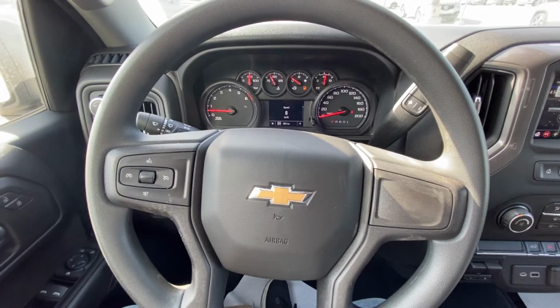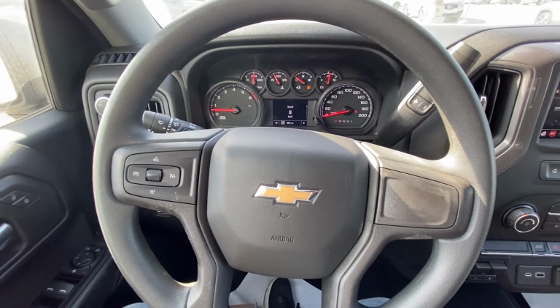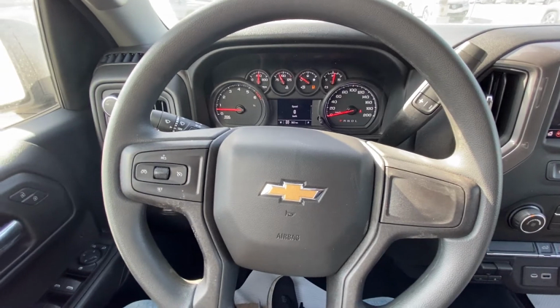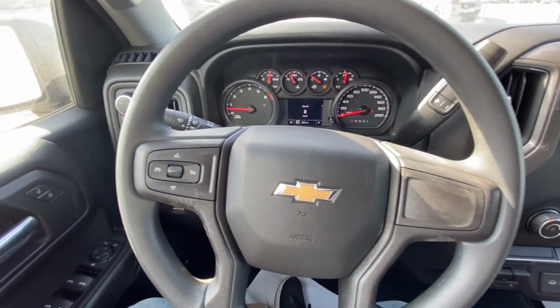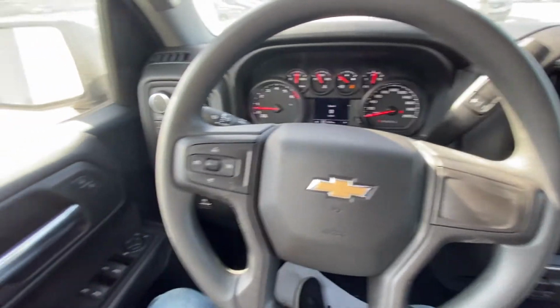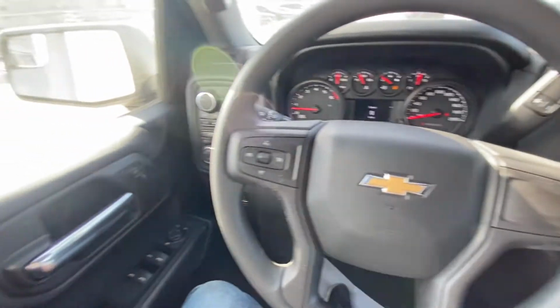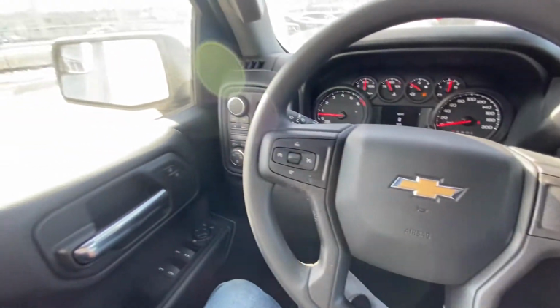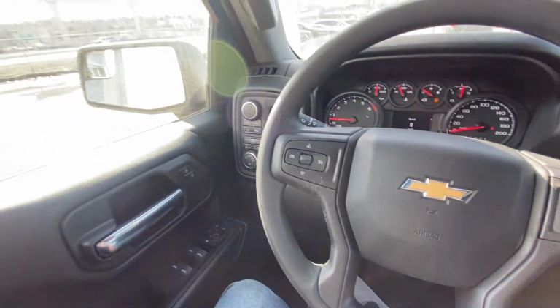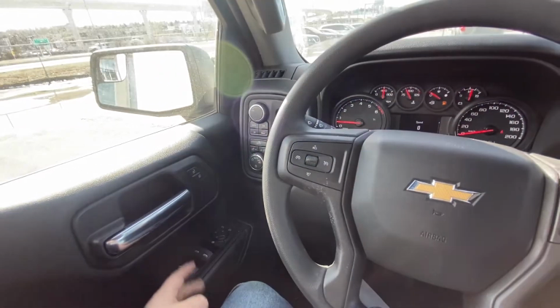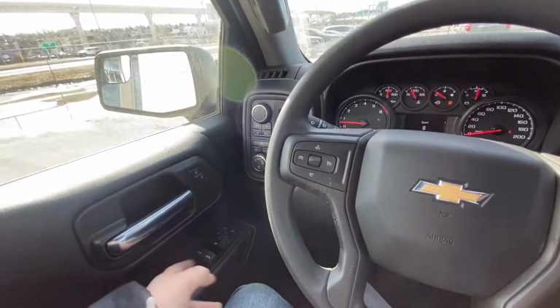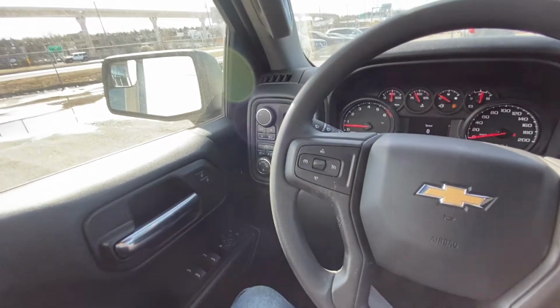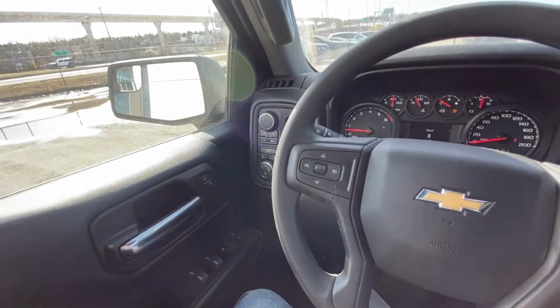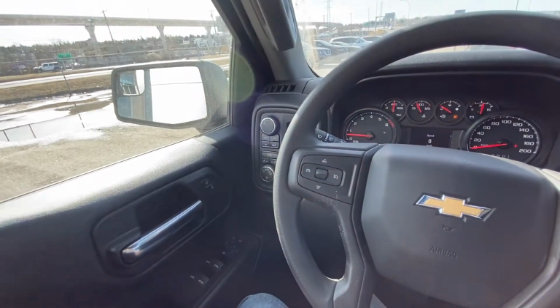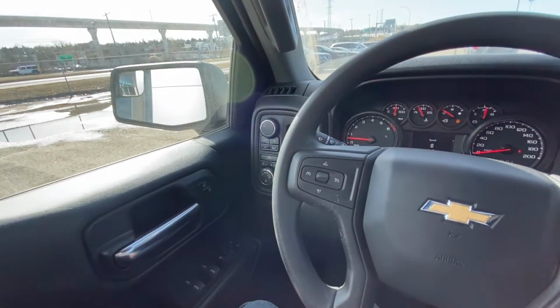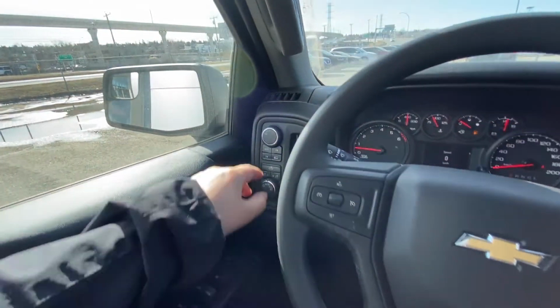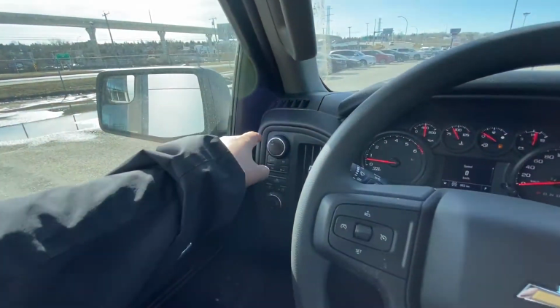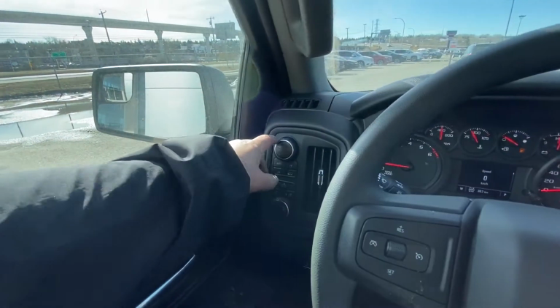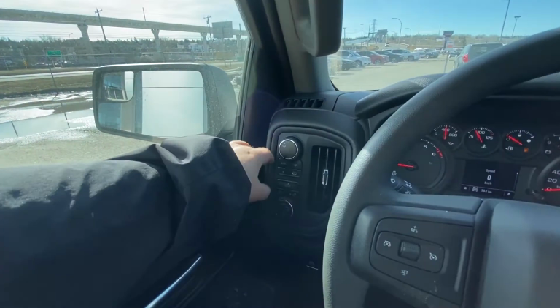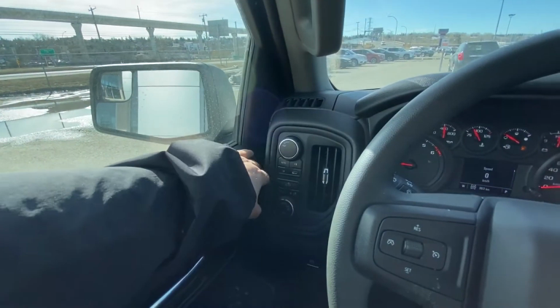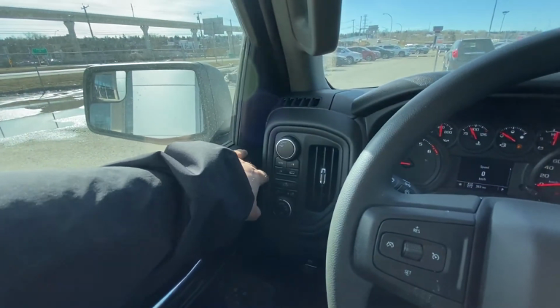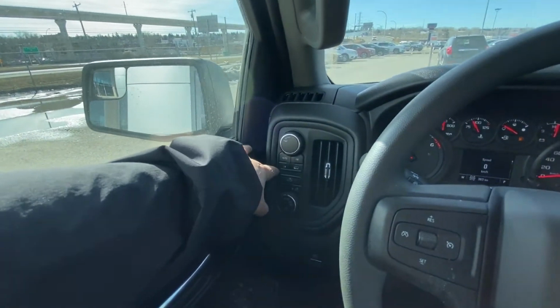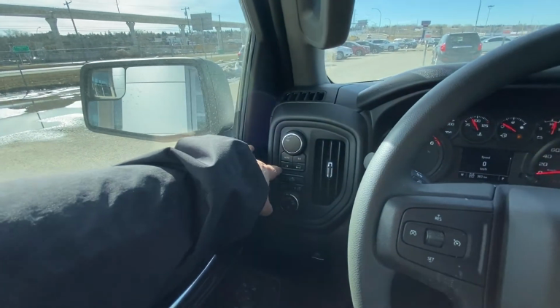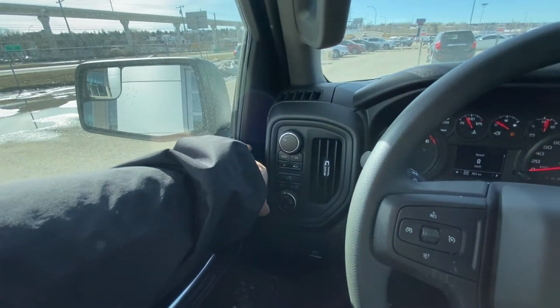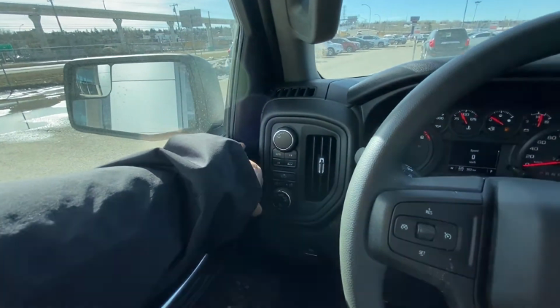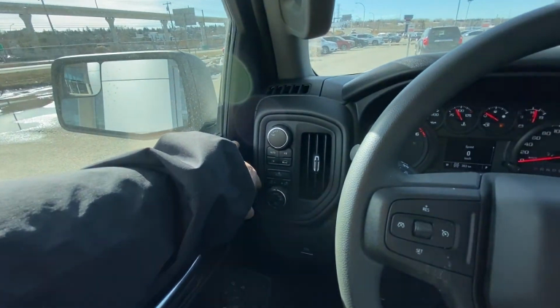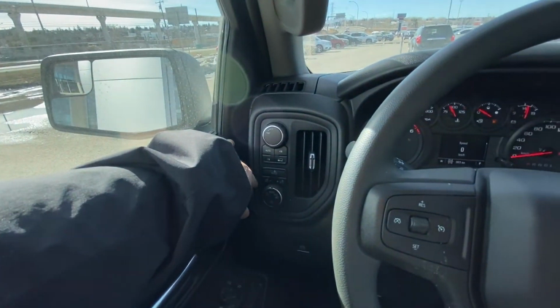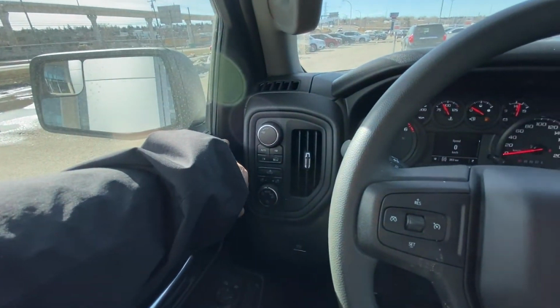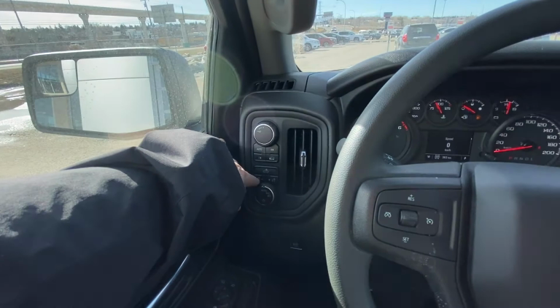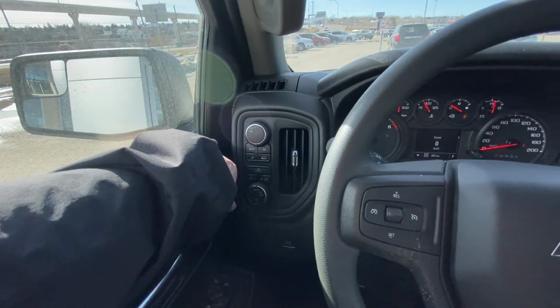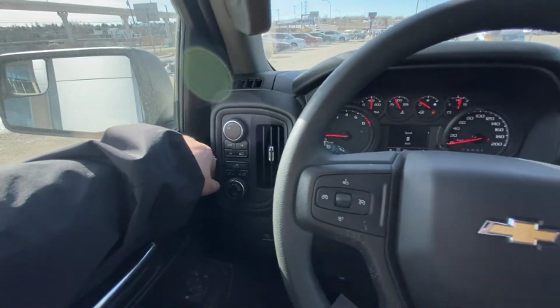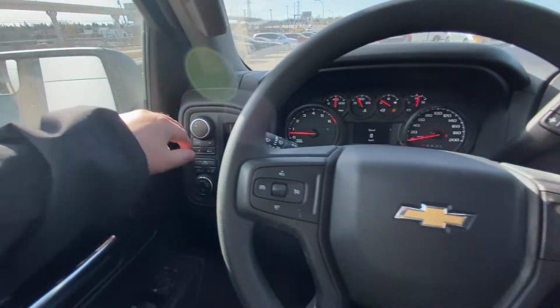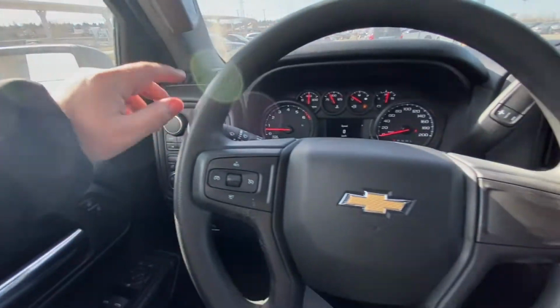Taking a quick look at the interior: power windows, locks and mirrors, trailer button, push button 4x4 system, and automatic headlights.